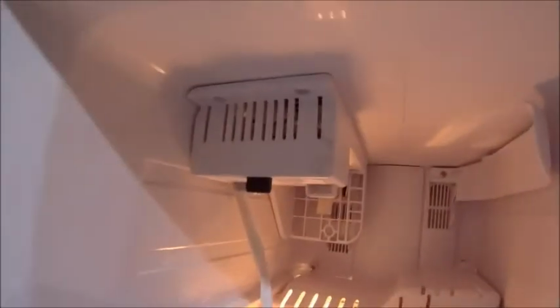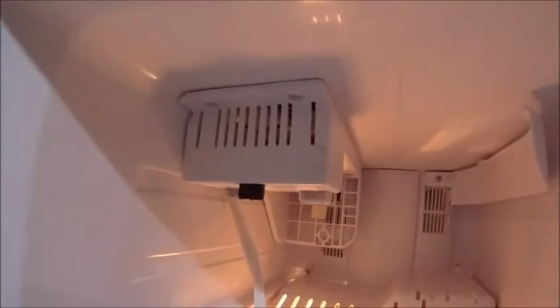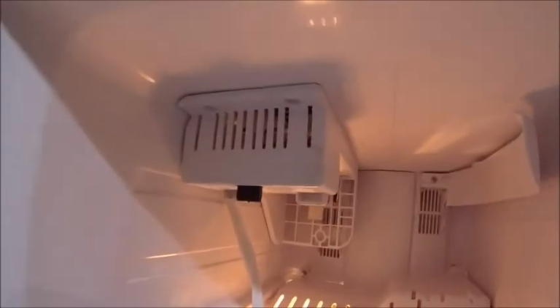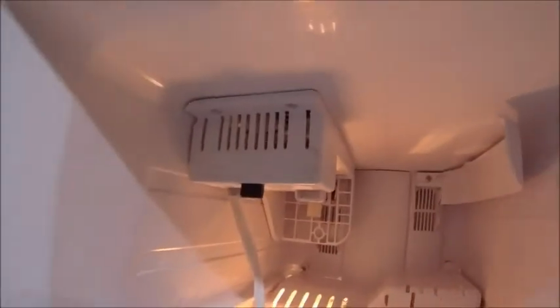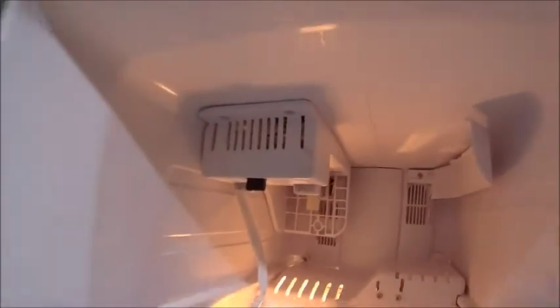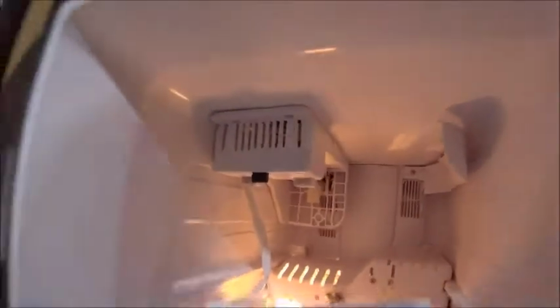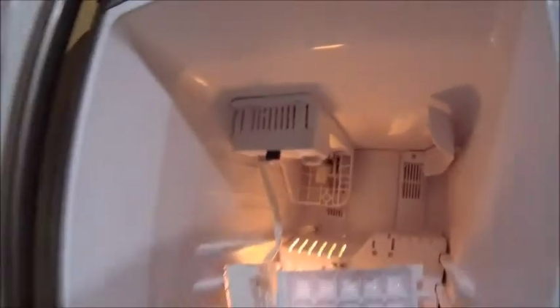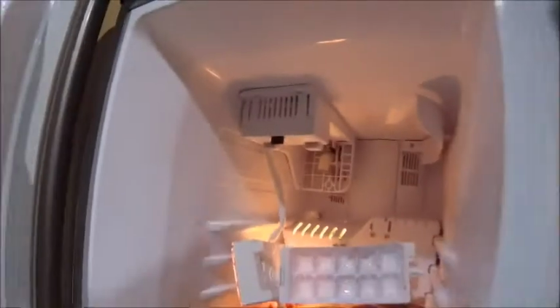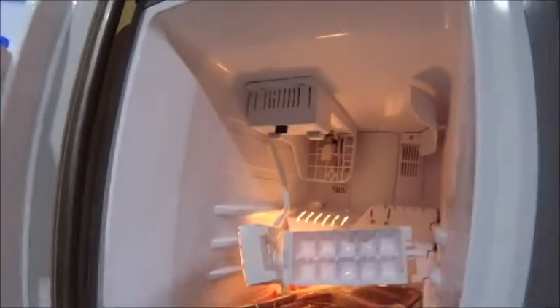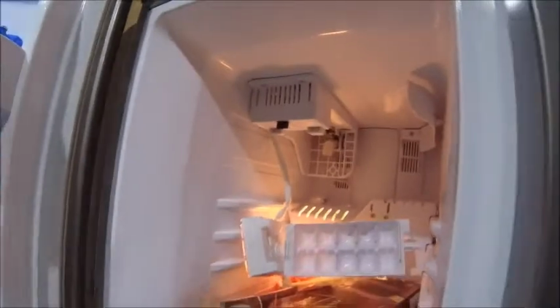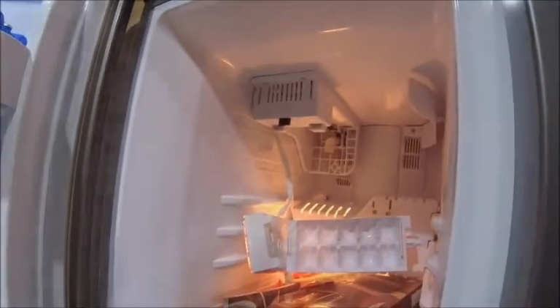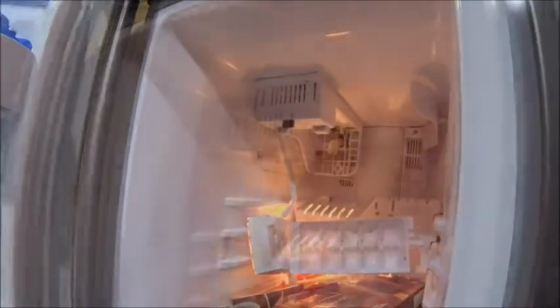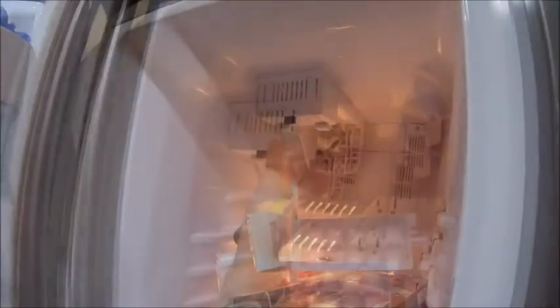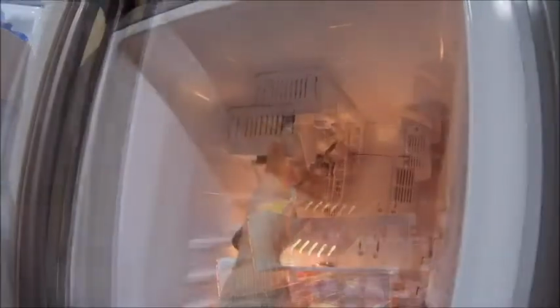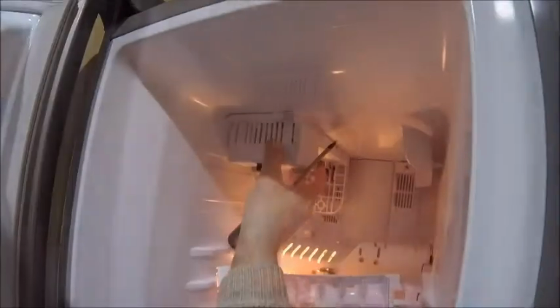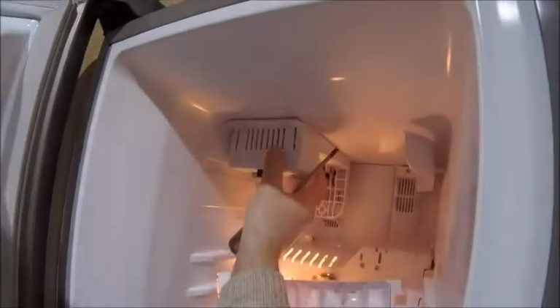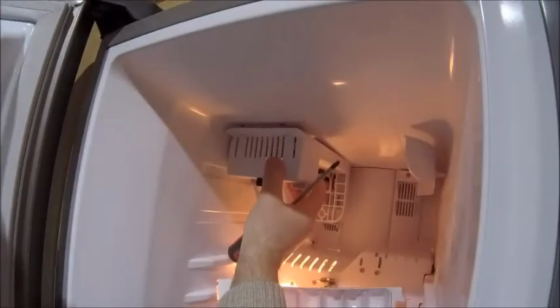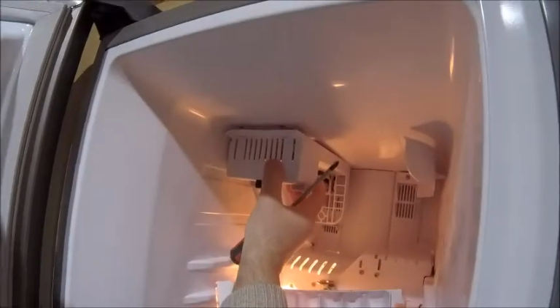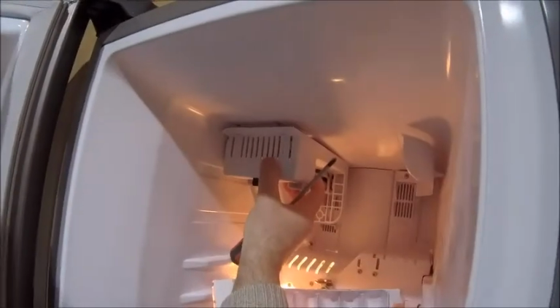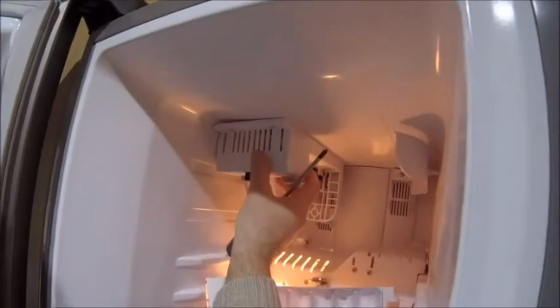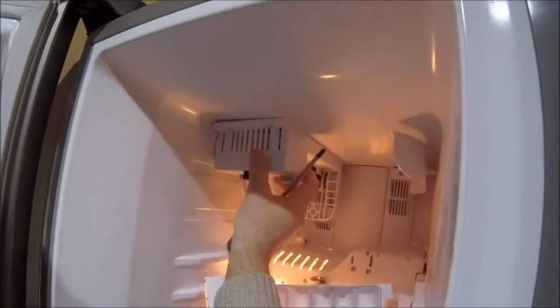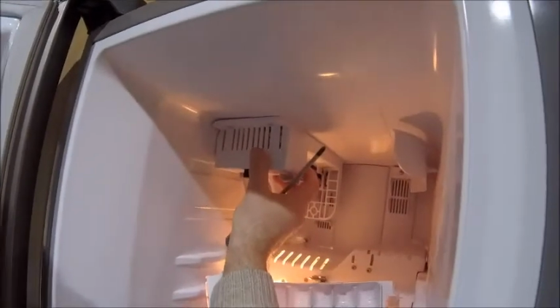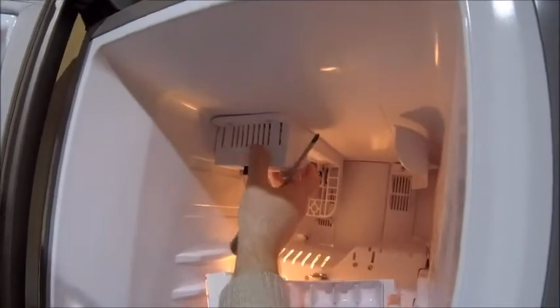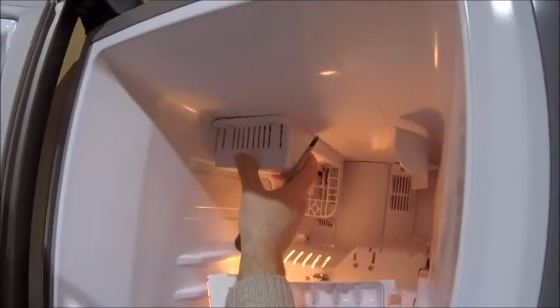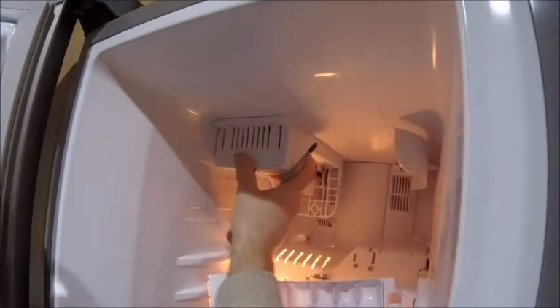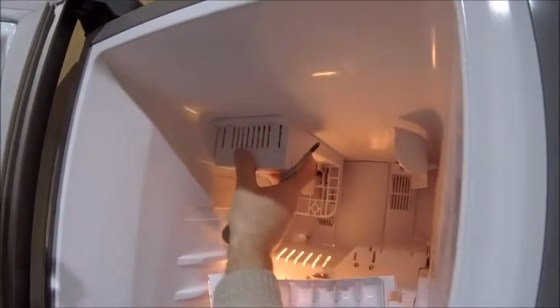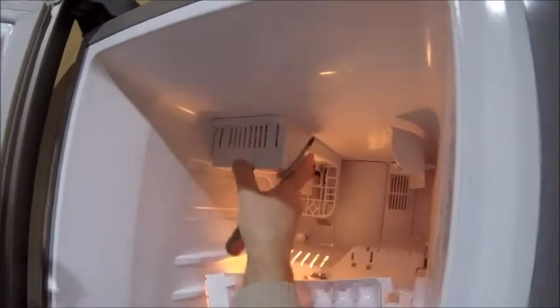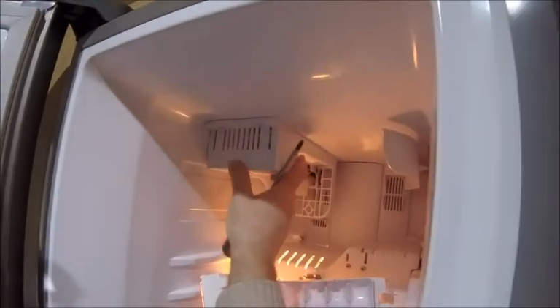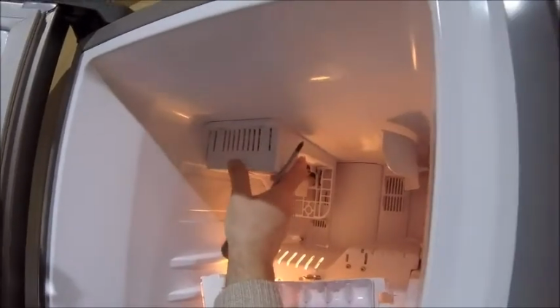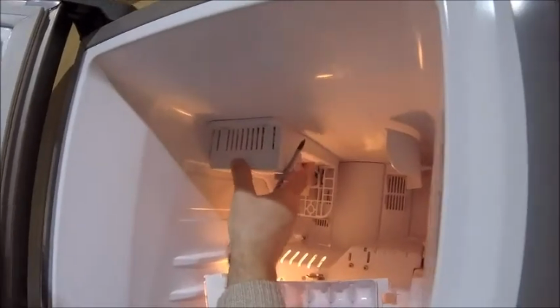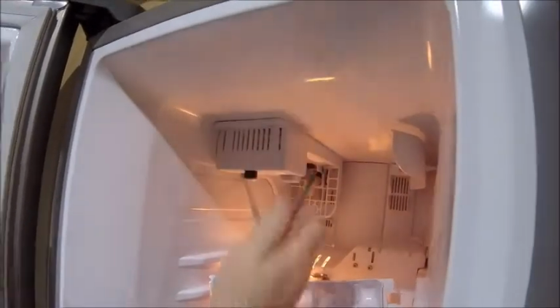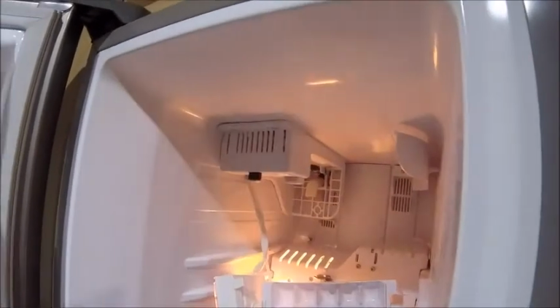Right, screws — the question is whether the holes lined up.